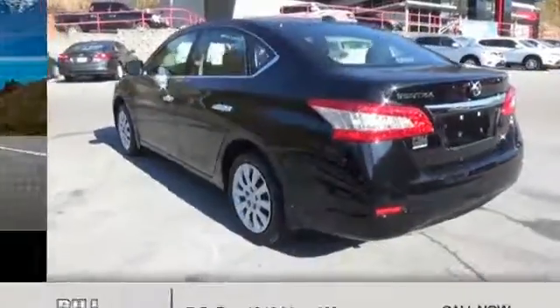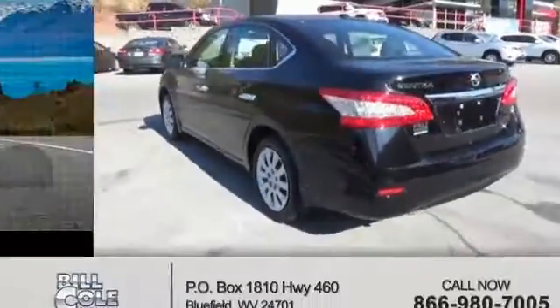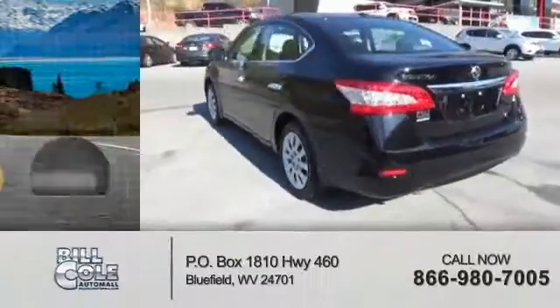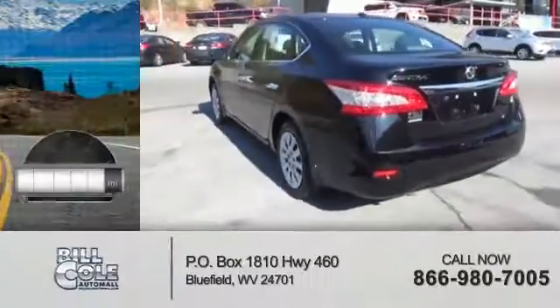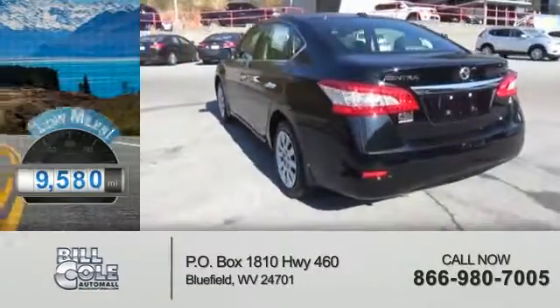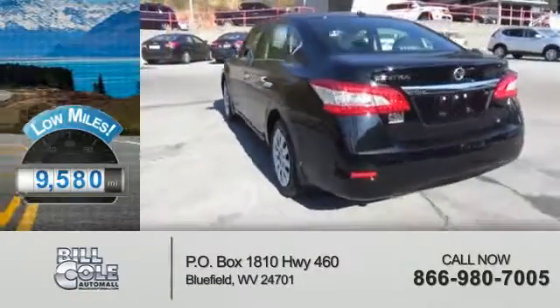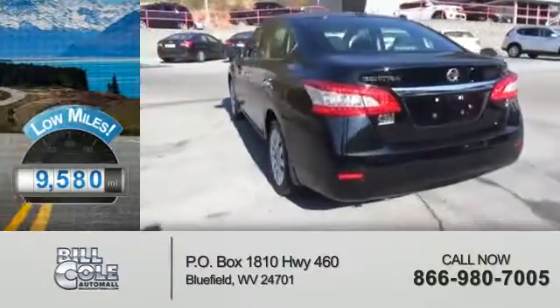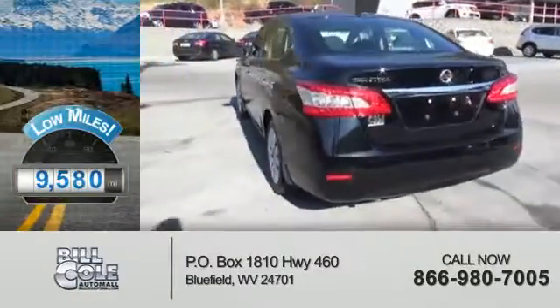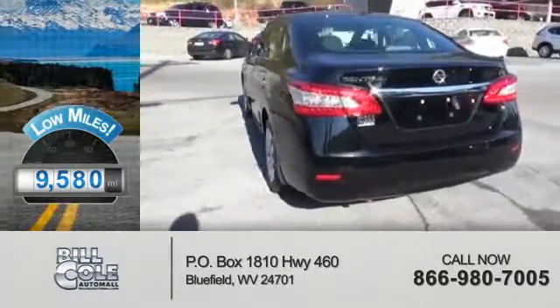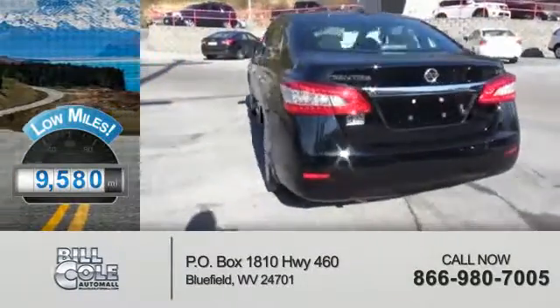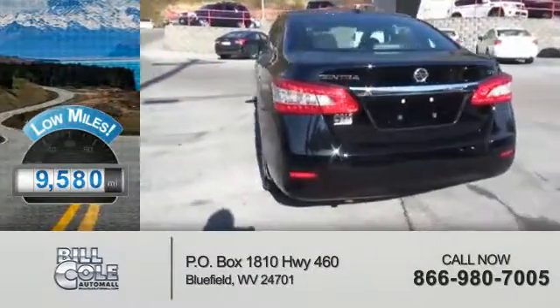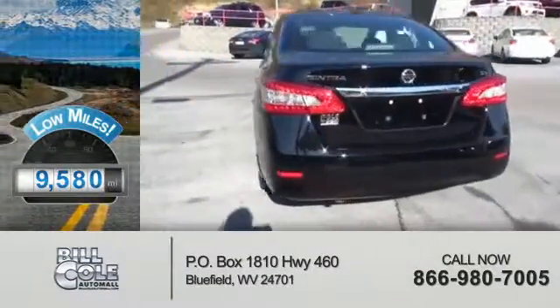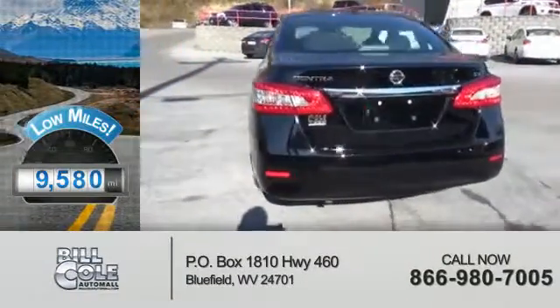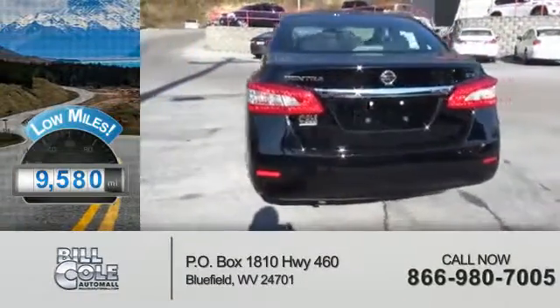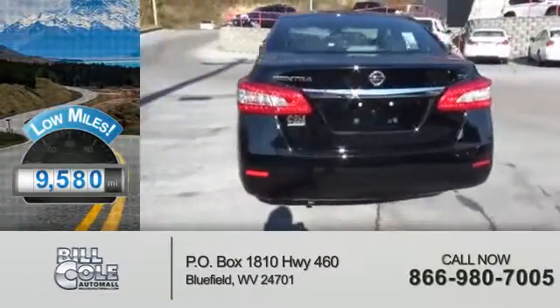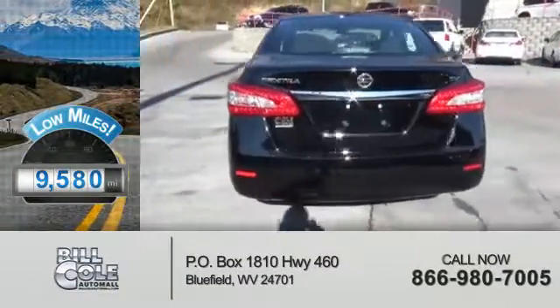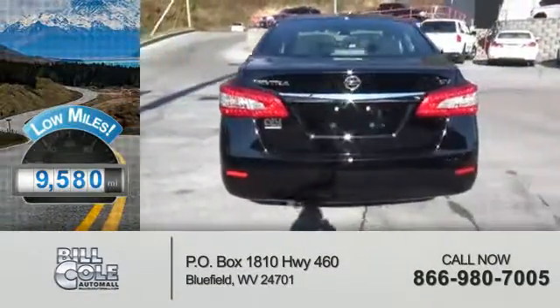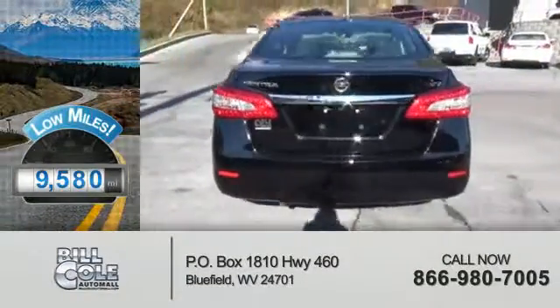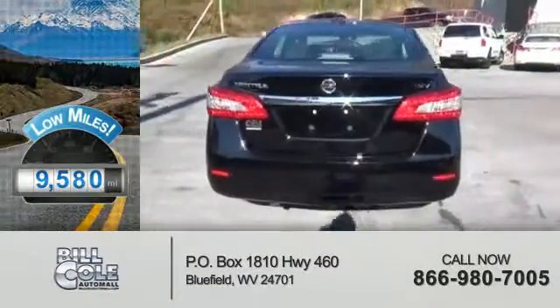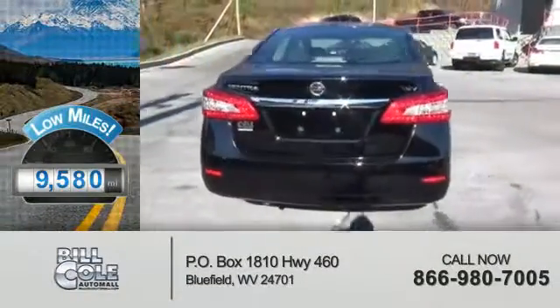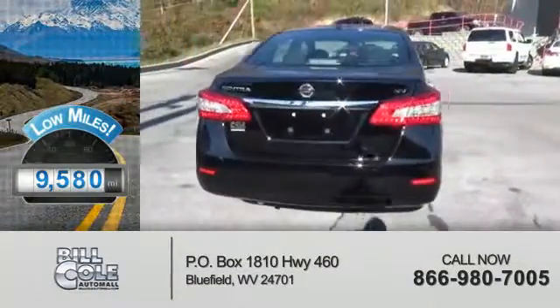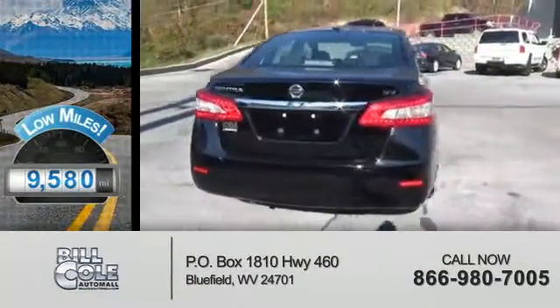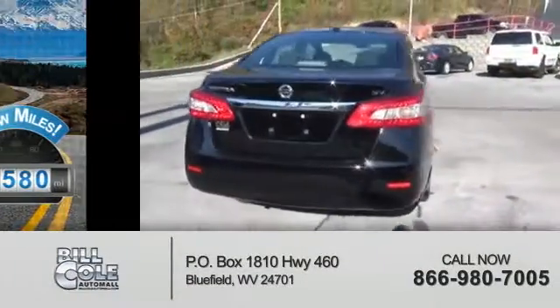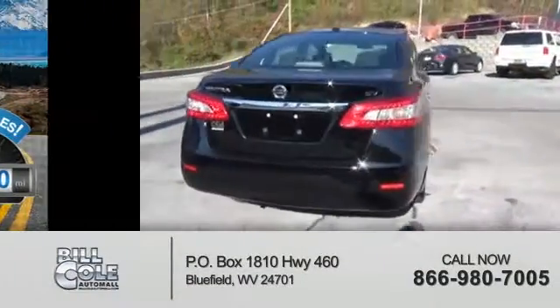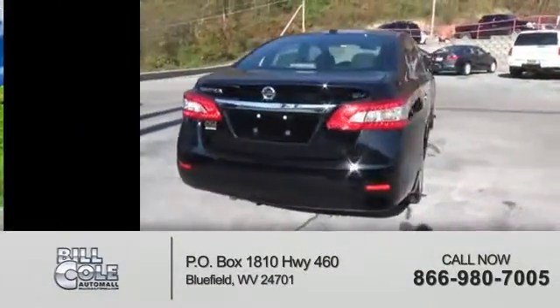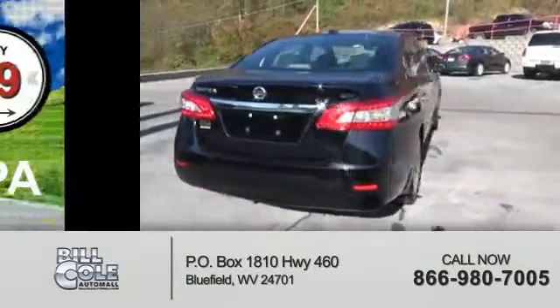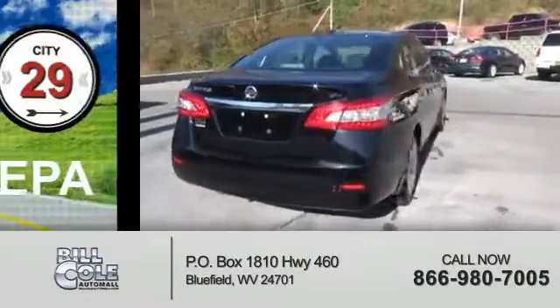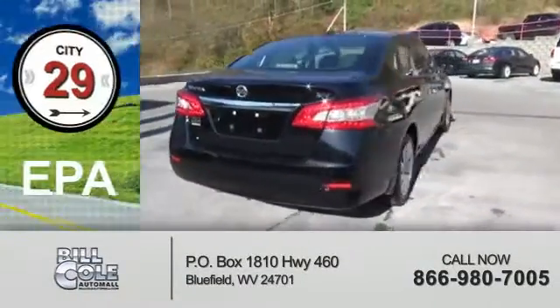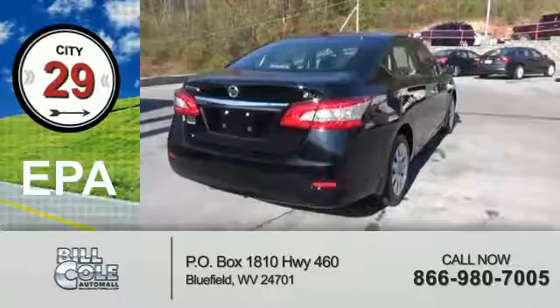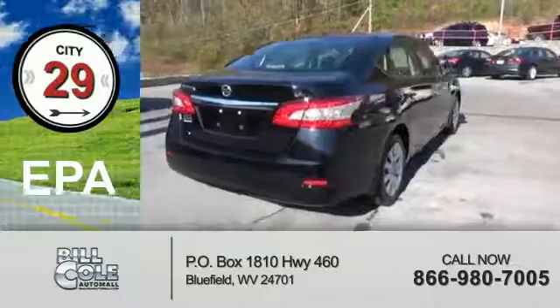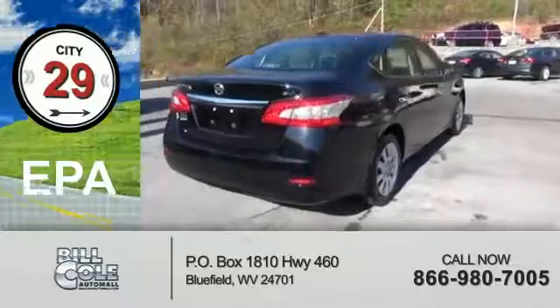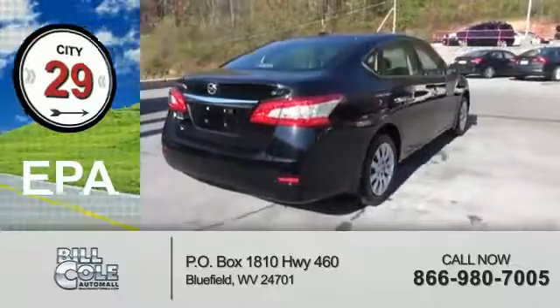With fewer than 10,000 miles, this vehicle is like new. Great fuel efficiency.